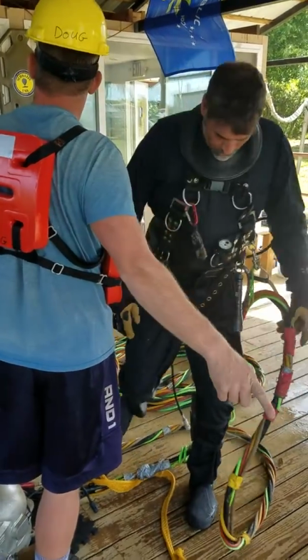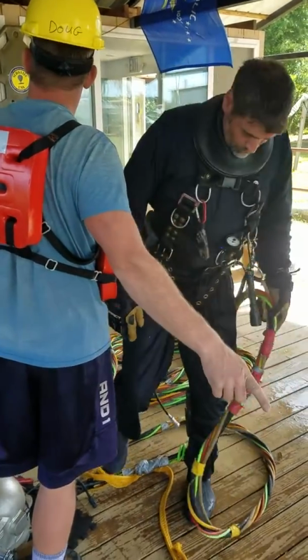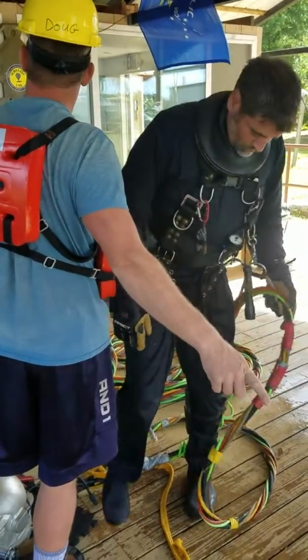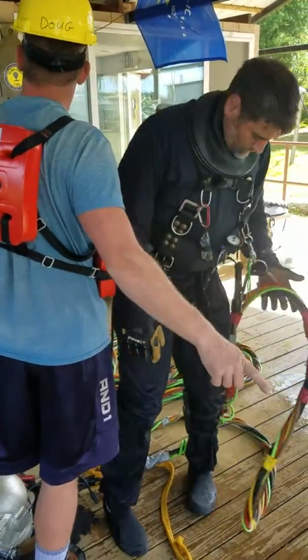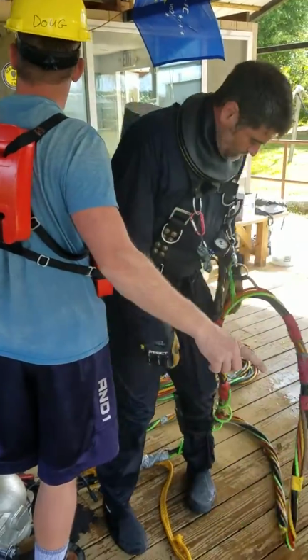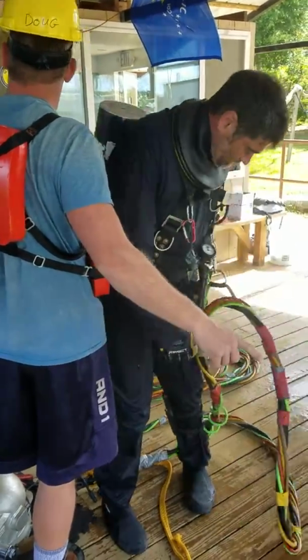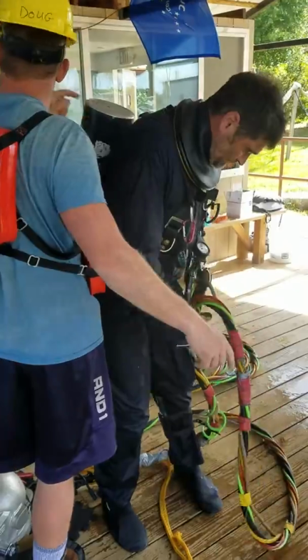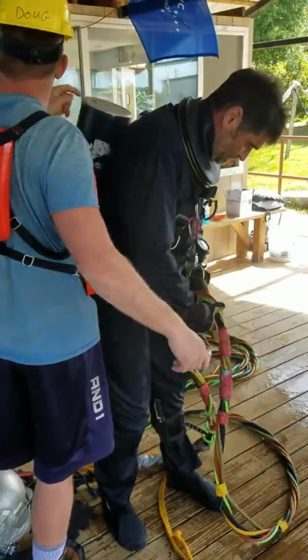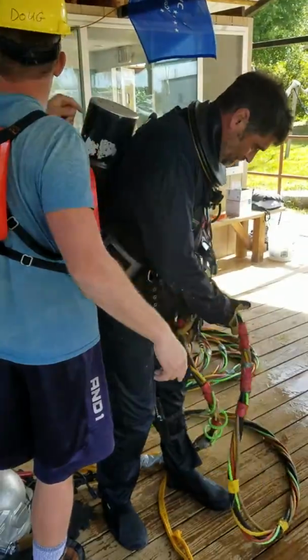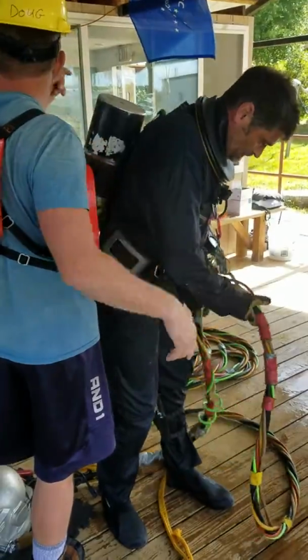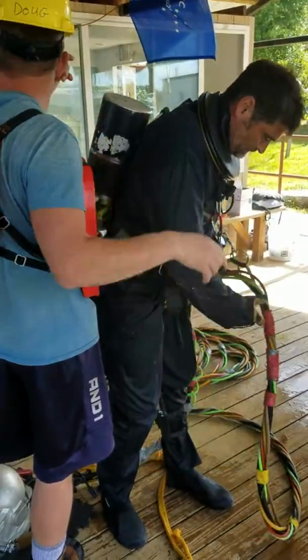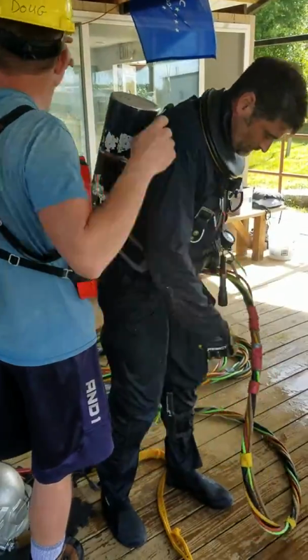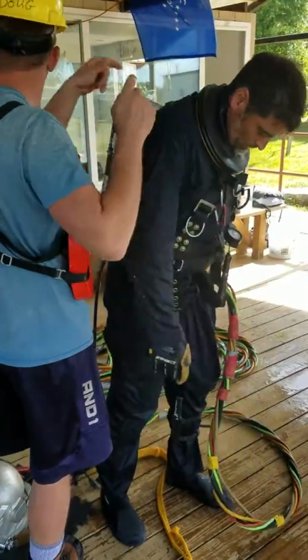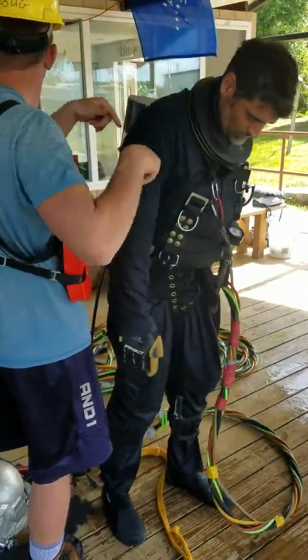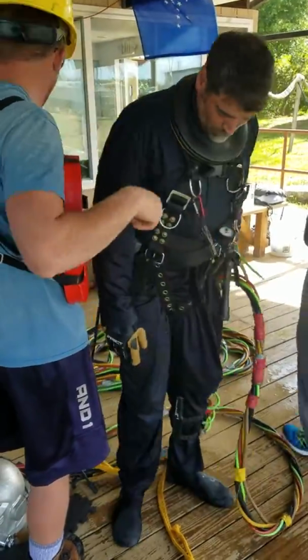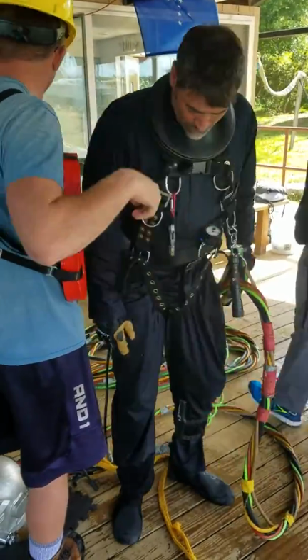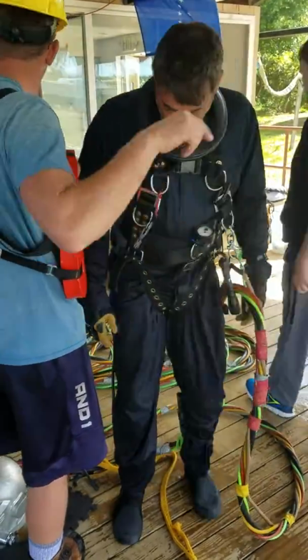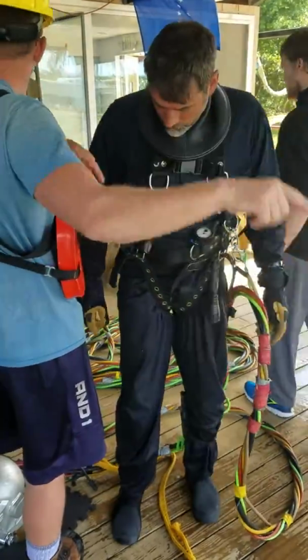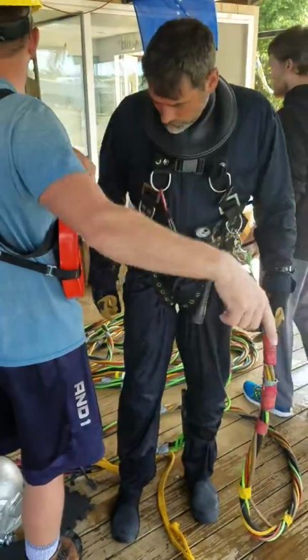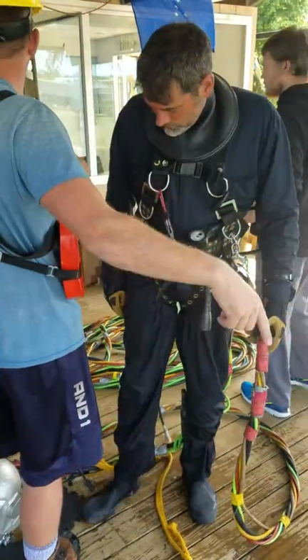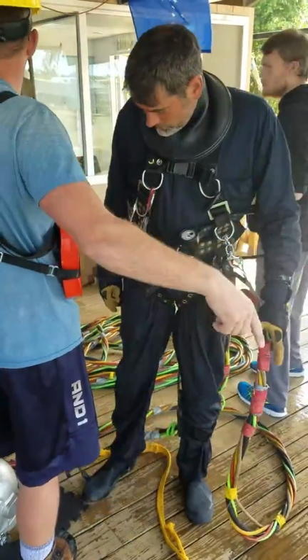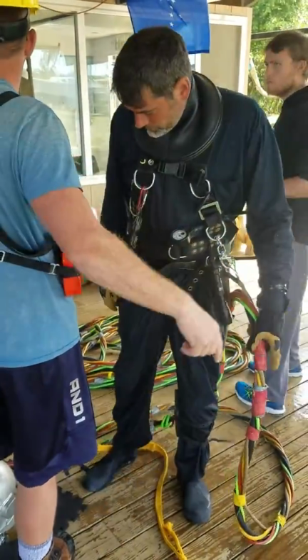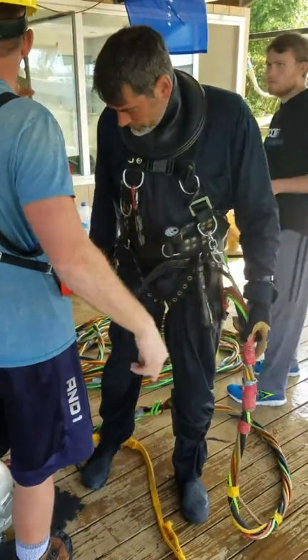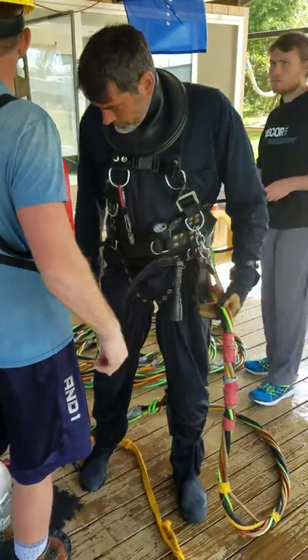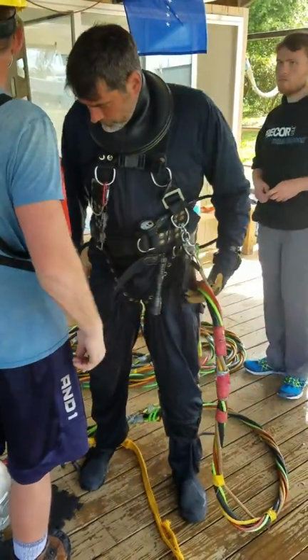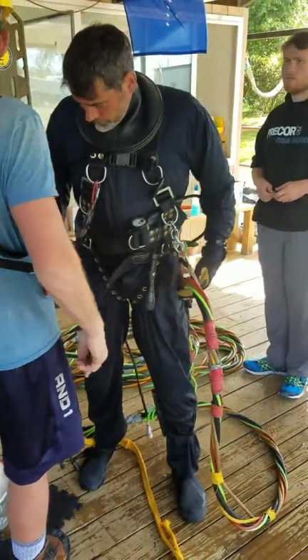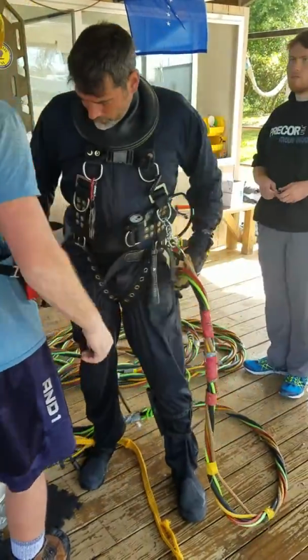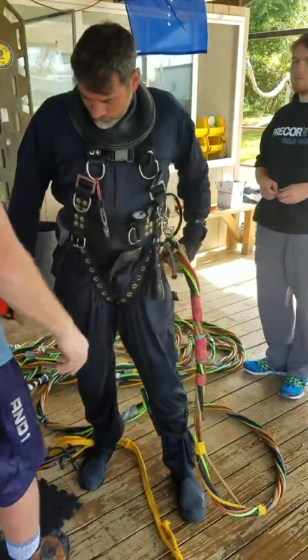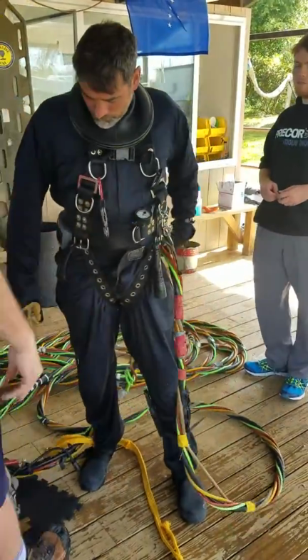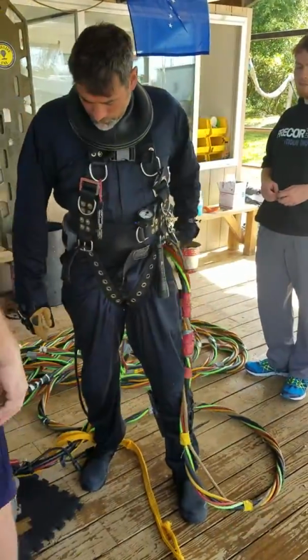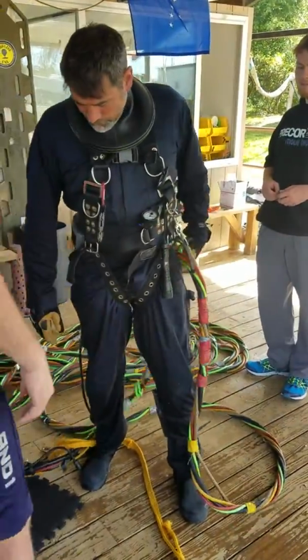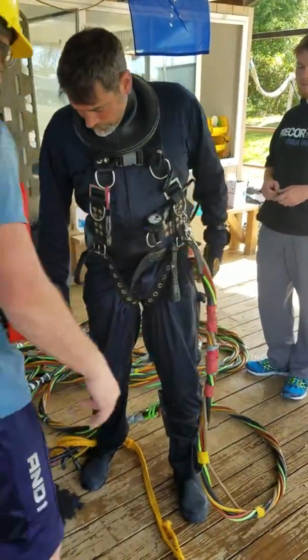Diver secure to the harness, harness secure to the shackle, umbilical cord secure to the shackle.